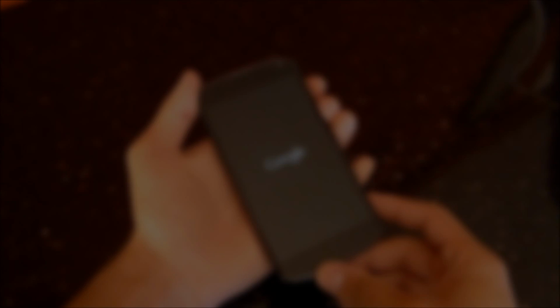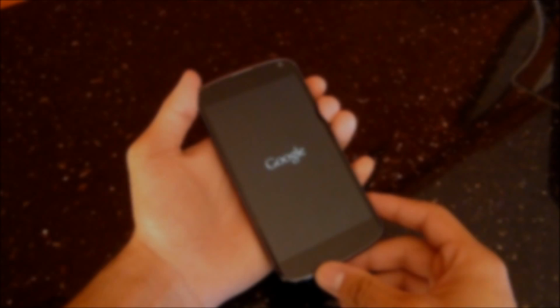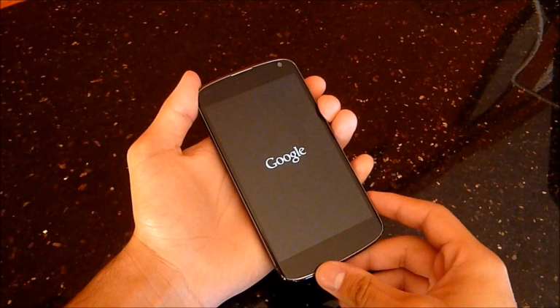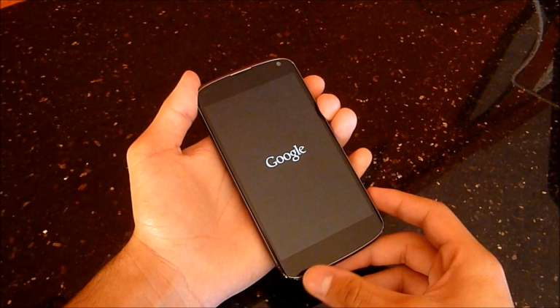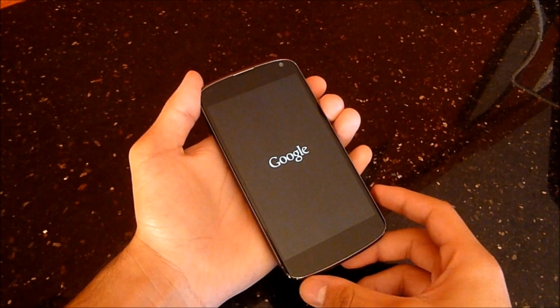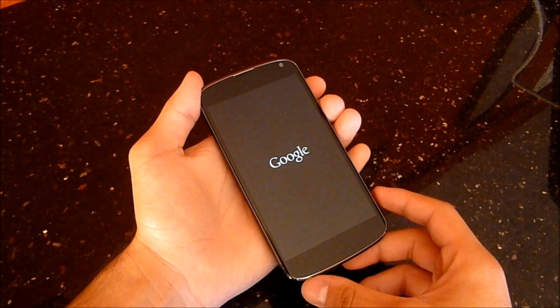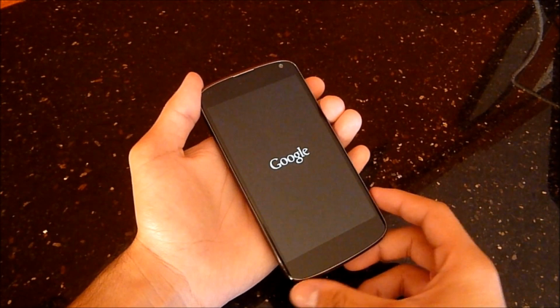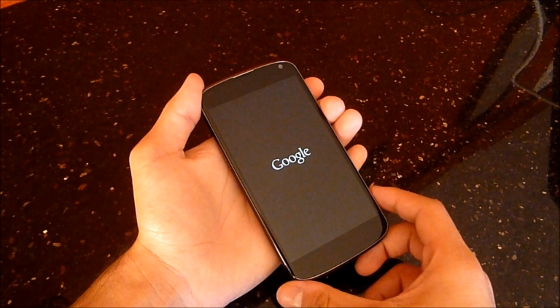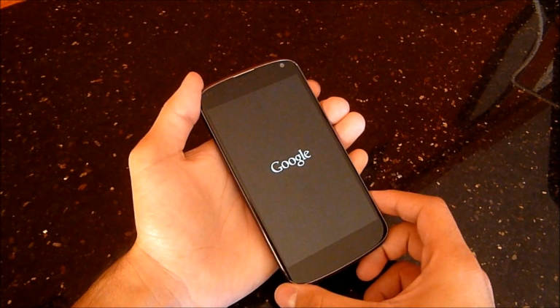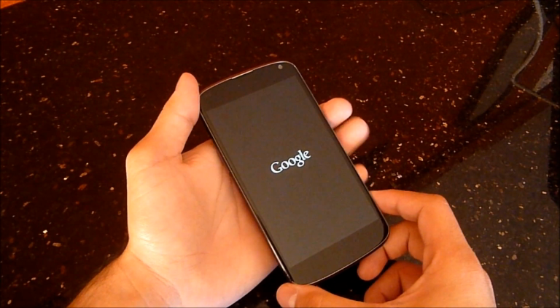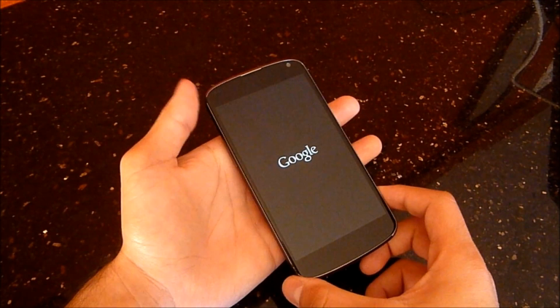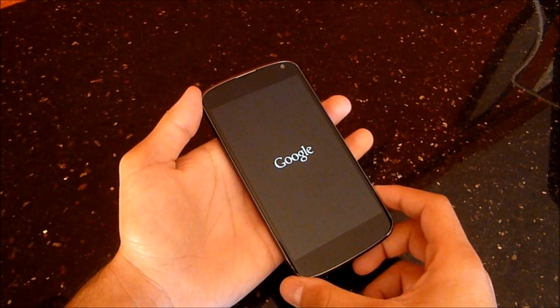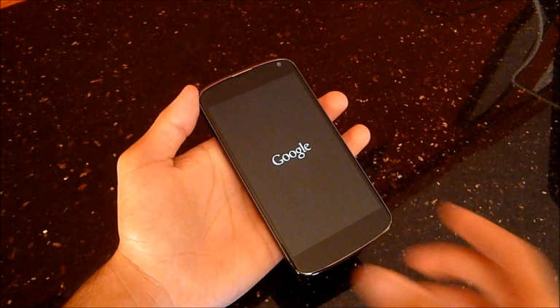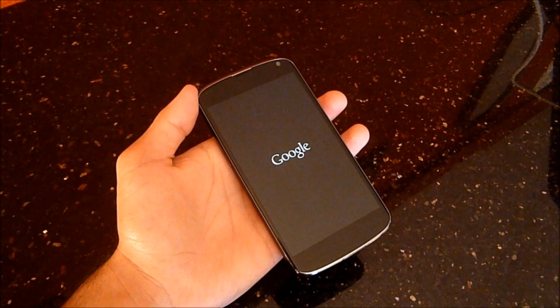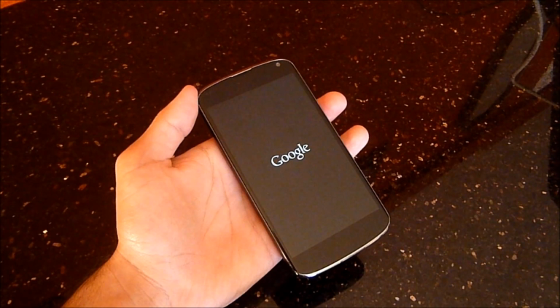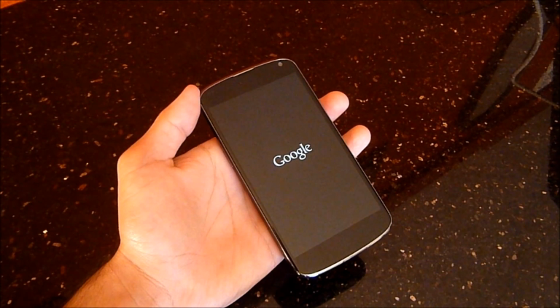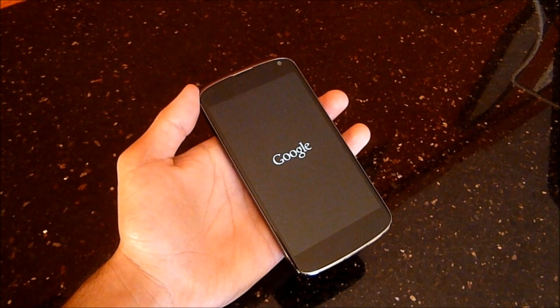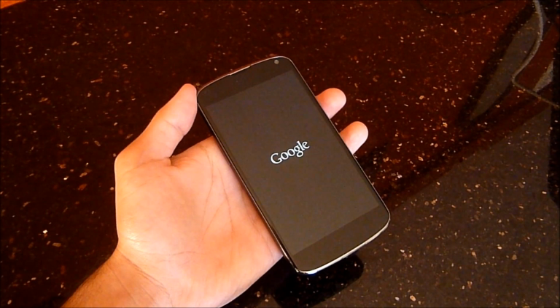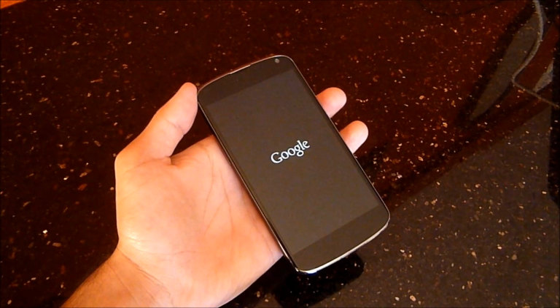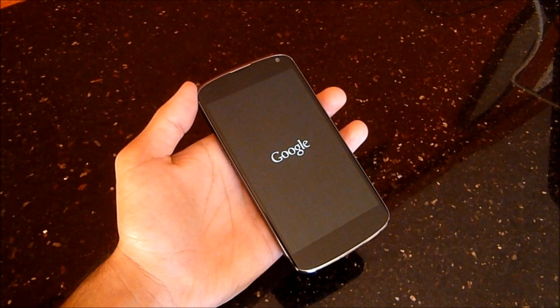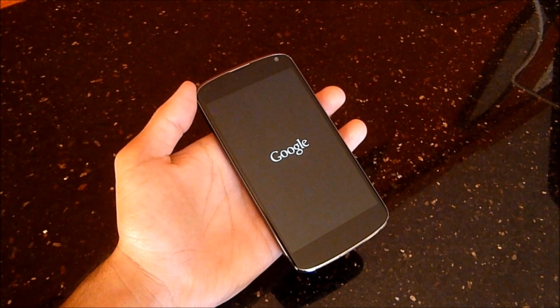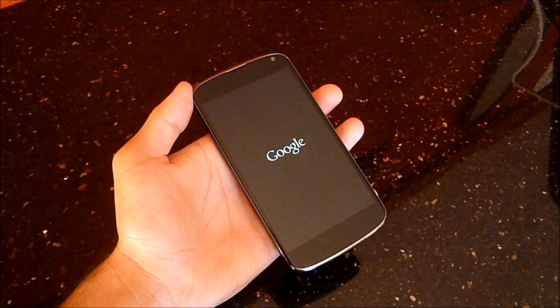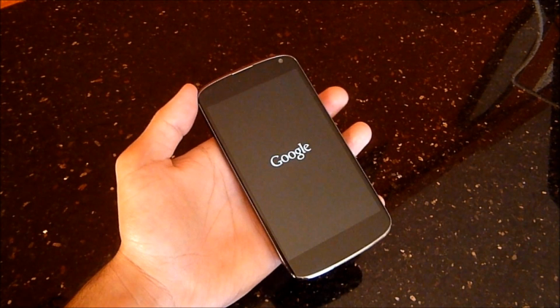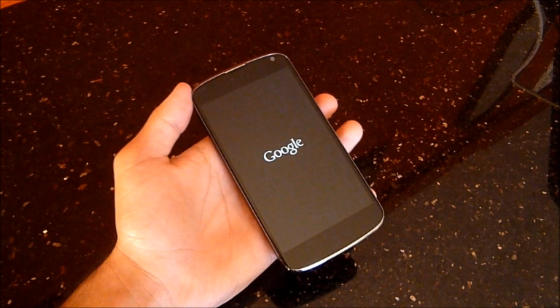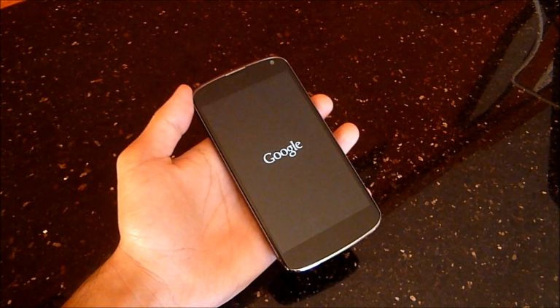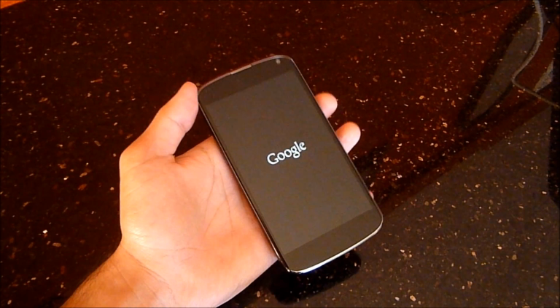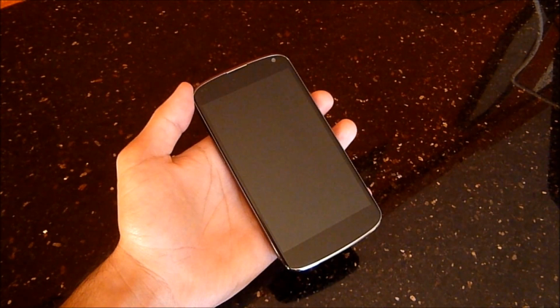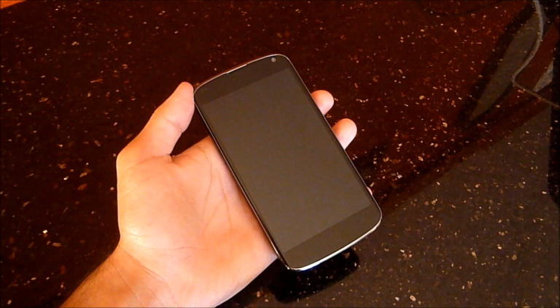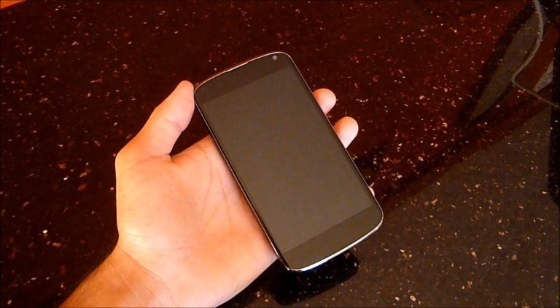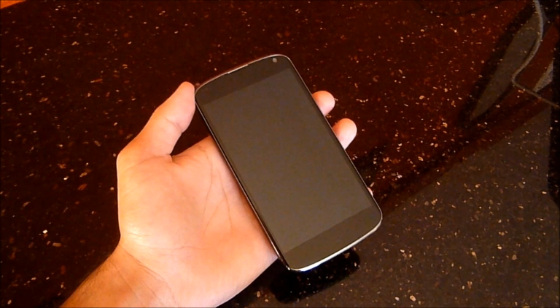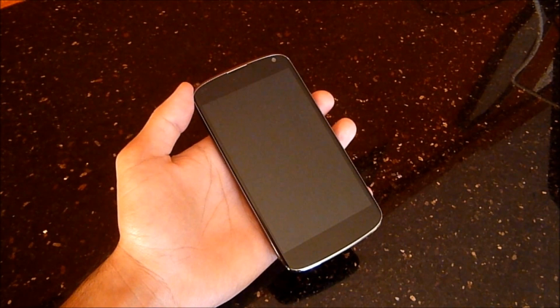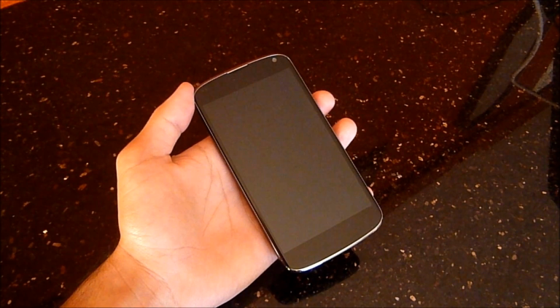Hey YouTube, this is Alexander and today I'm going to be giving you a review of Android 4.4 running on my Nexus 4. So let's get started.